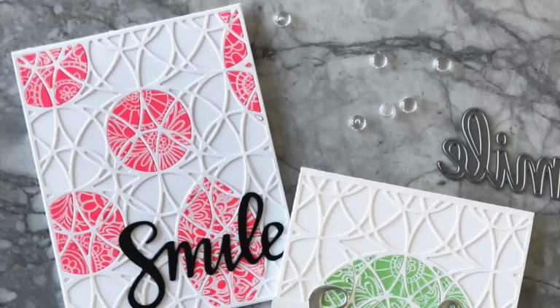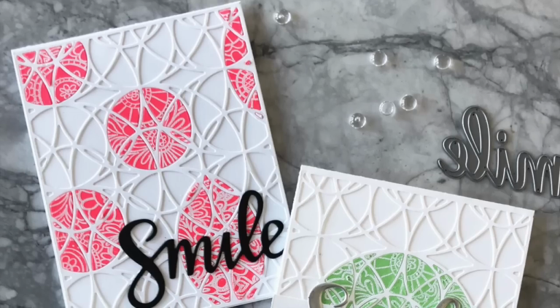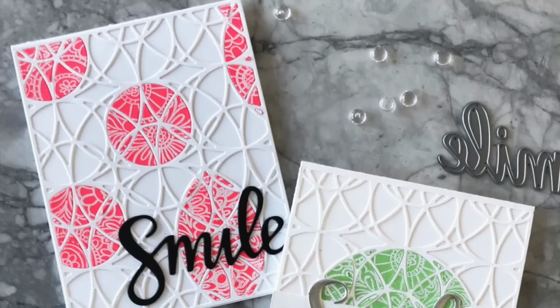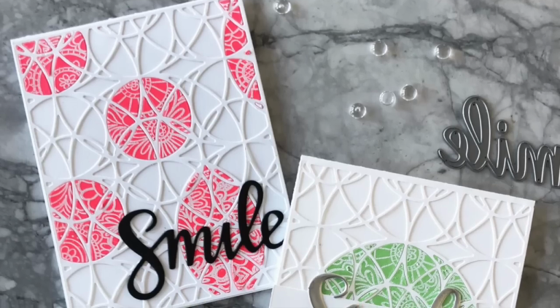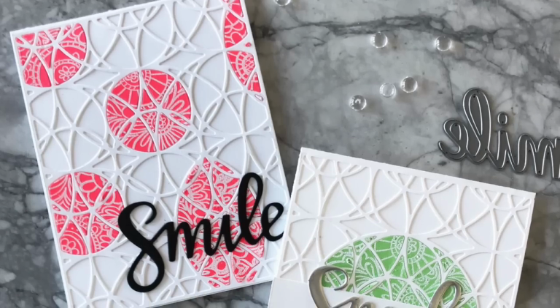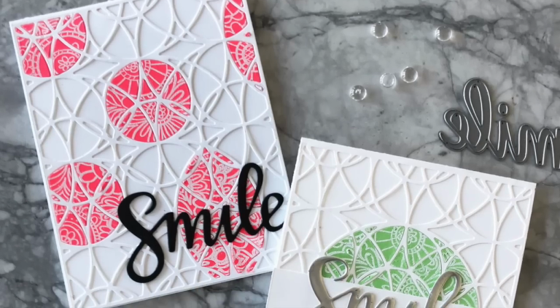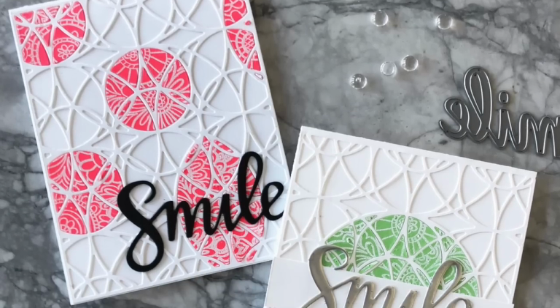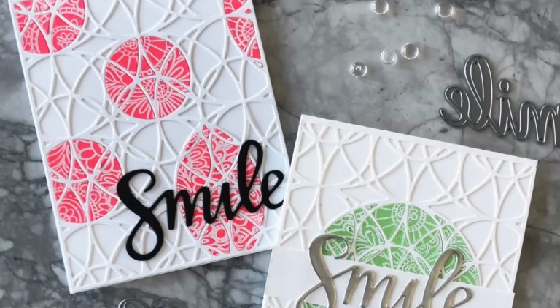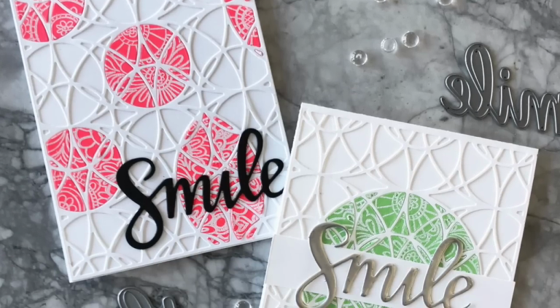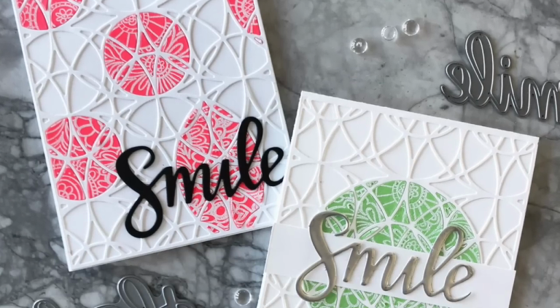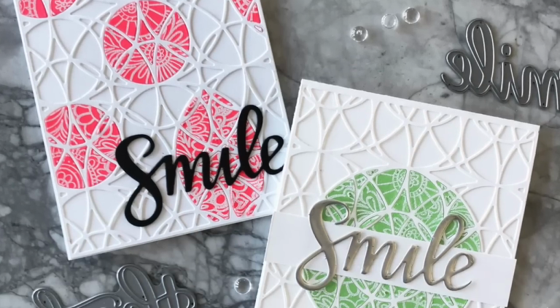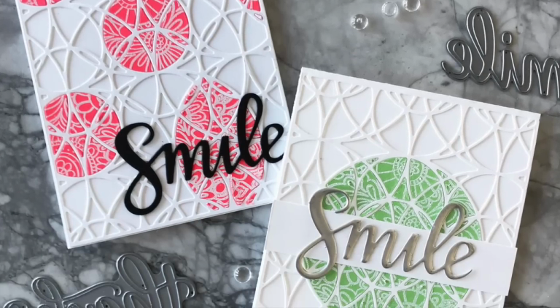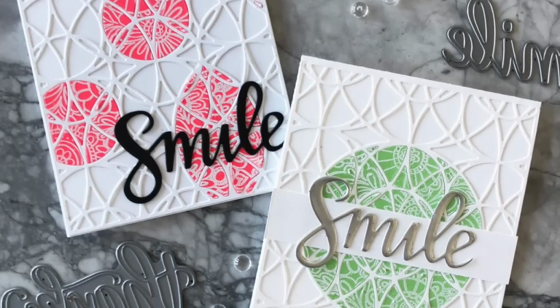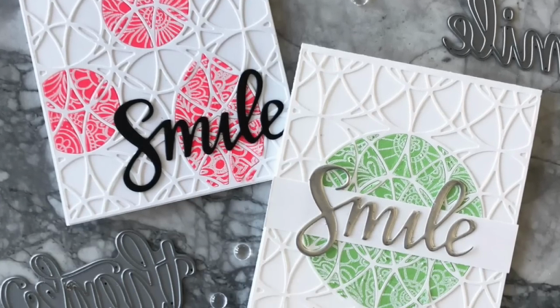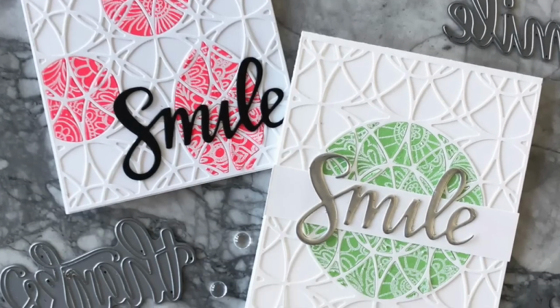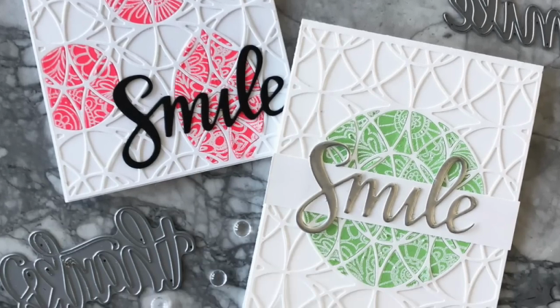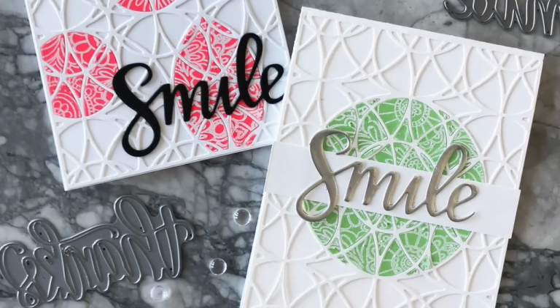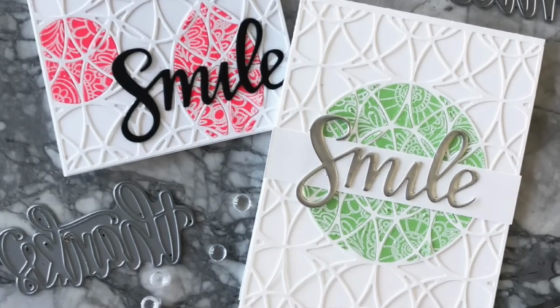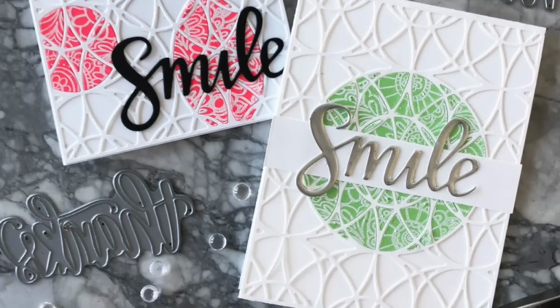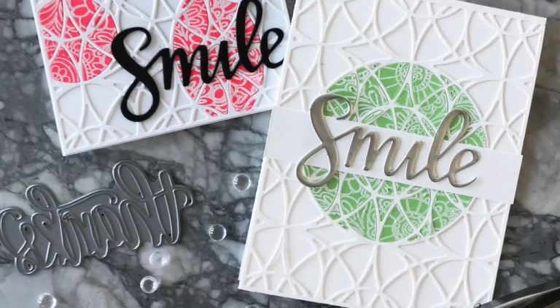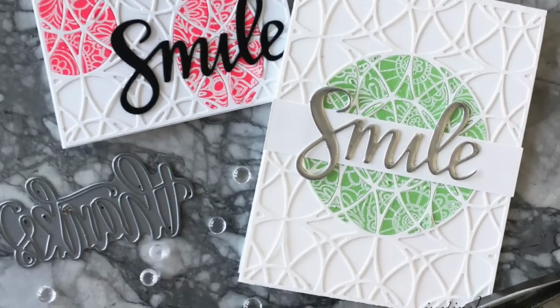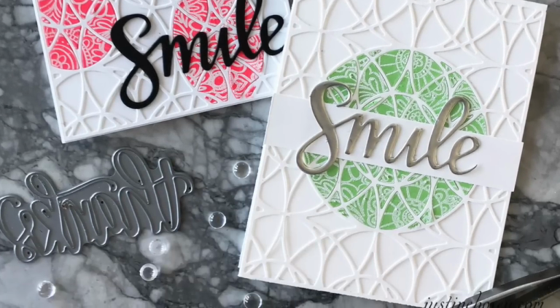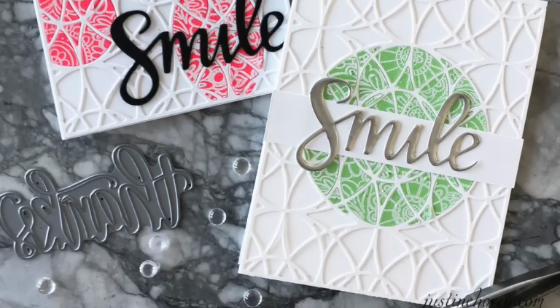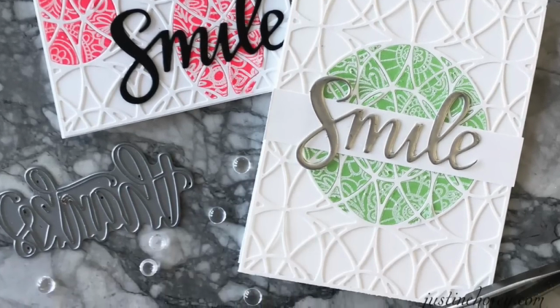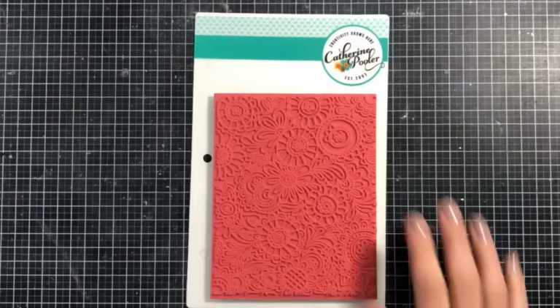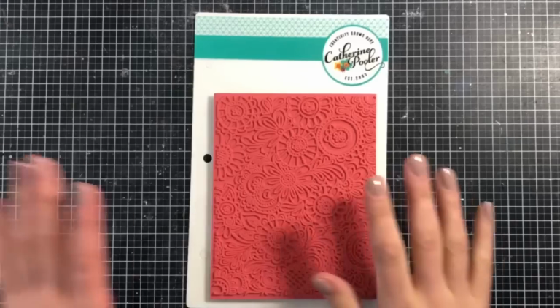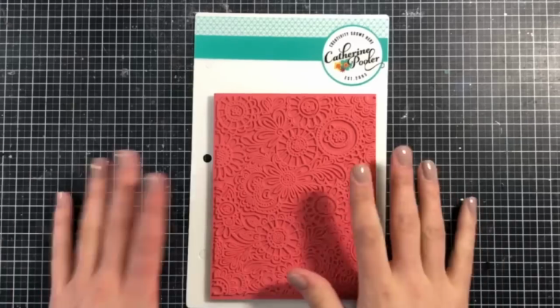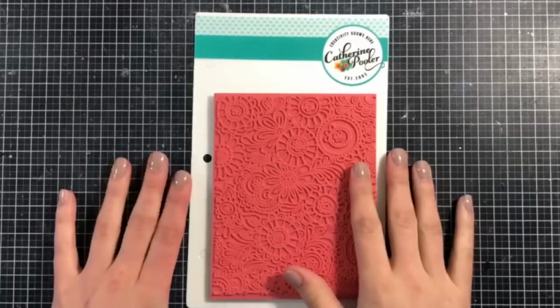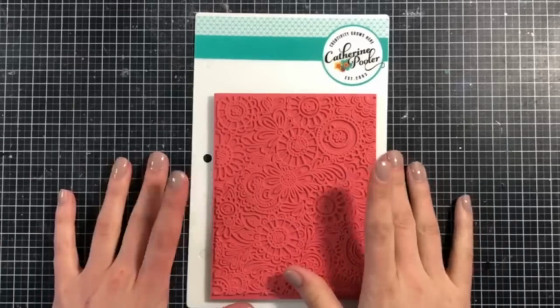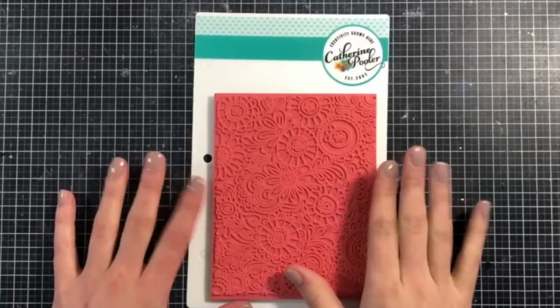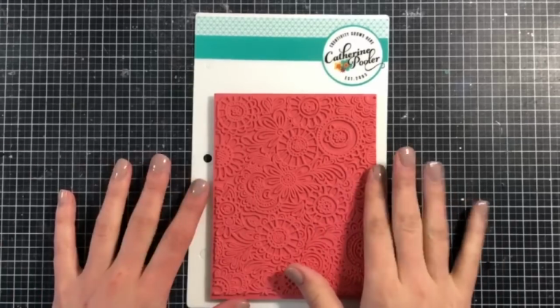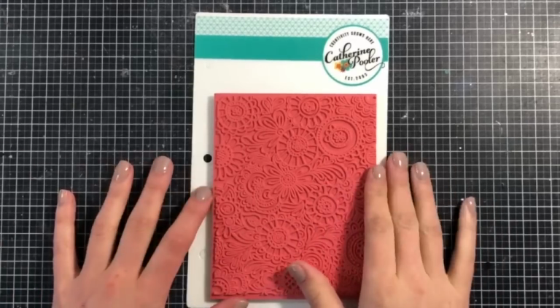Hey everyone, it's Justine and today I have another new video tutorial for you that I'm very excited about.